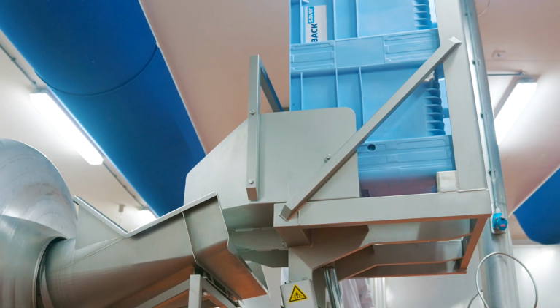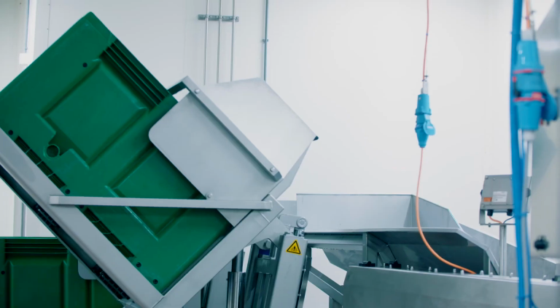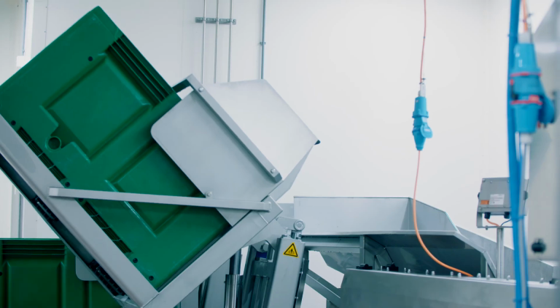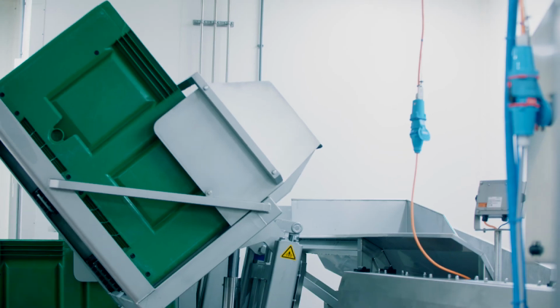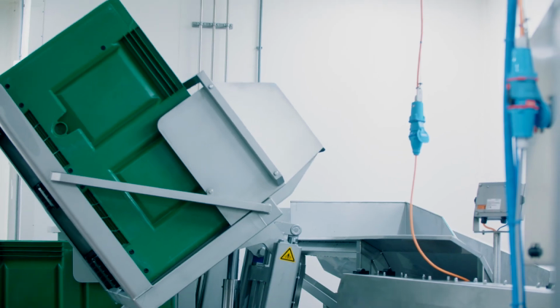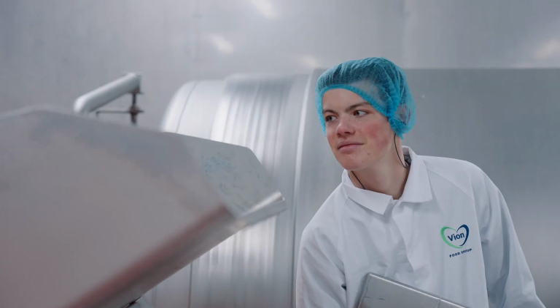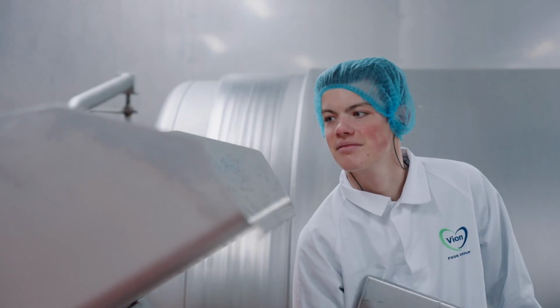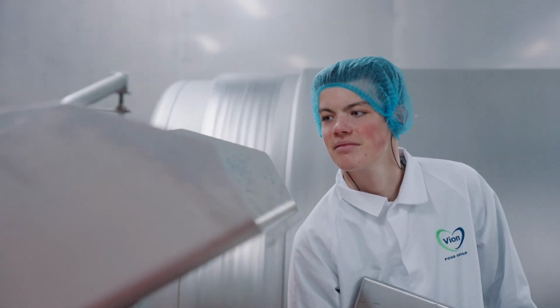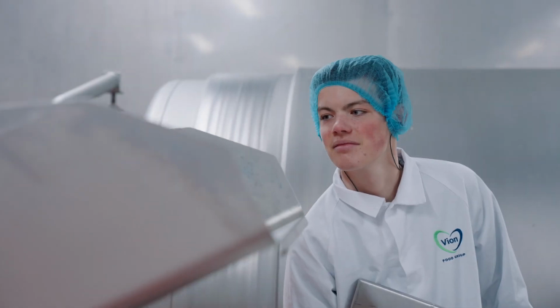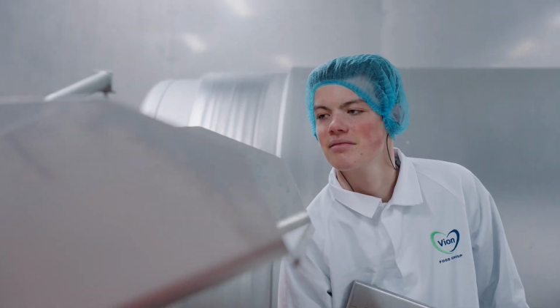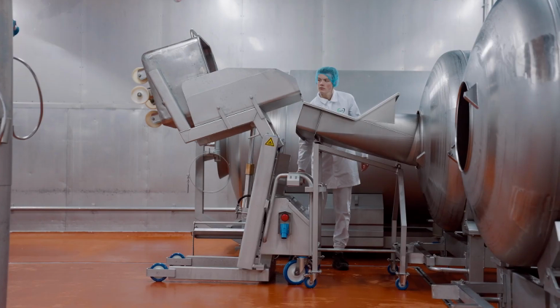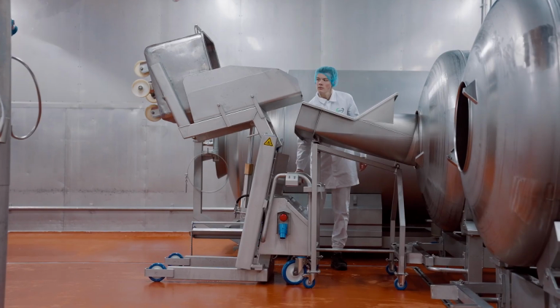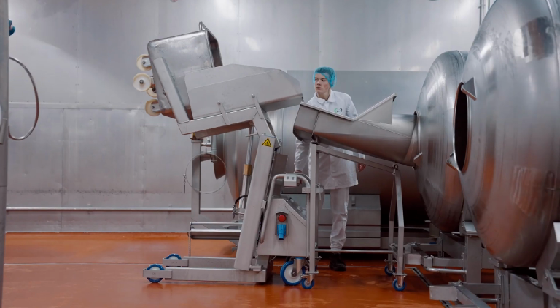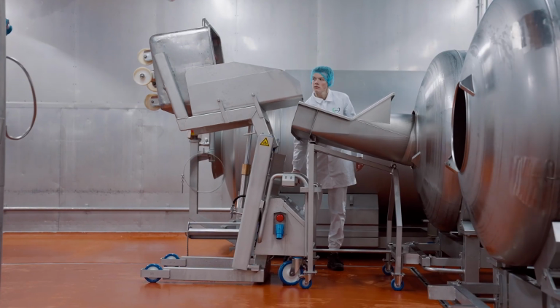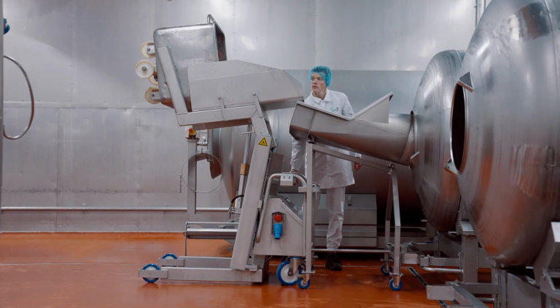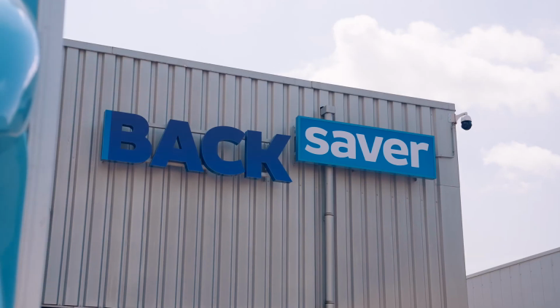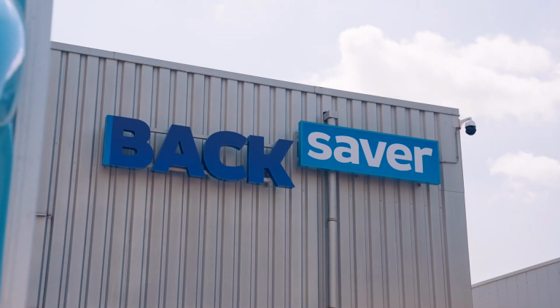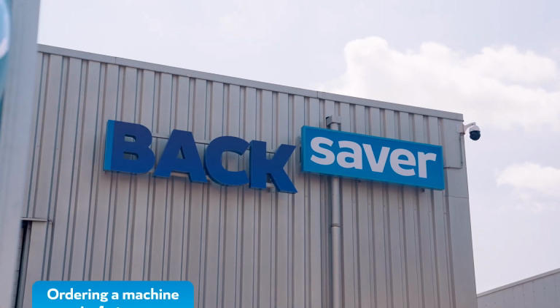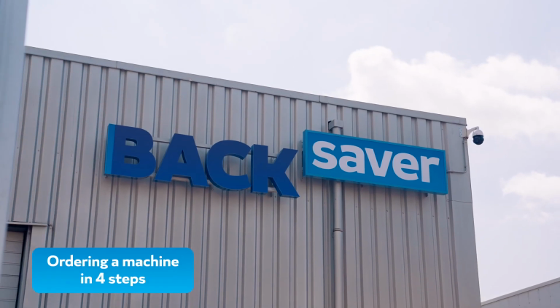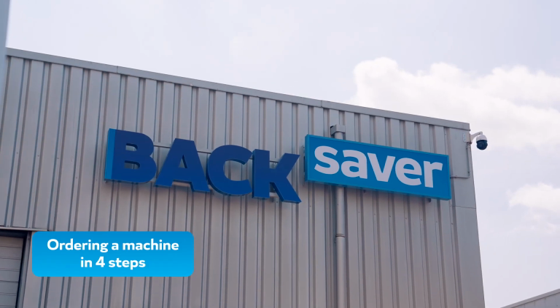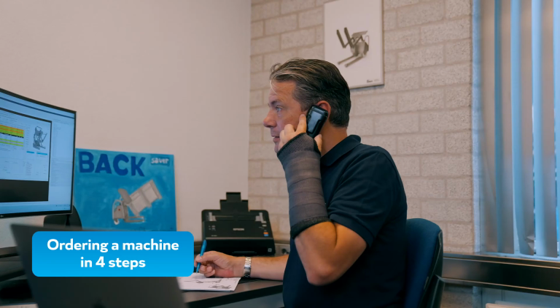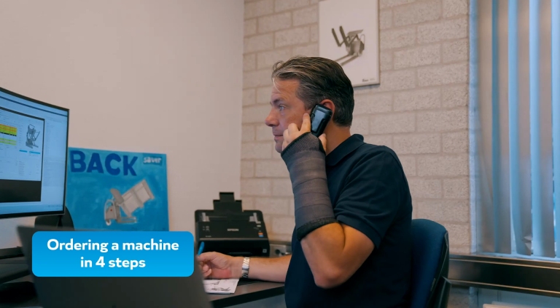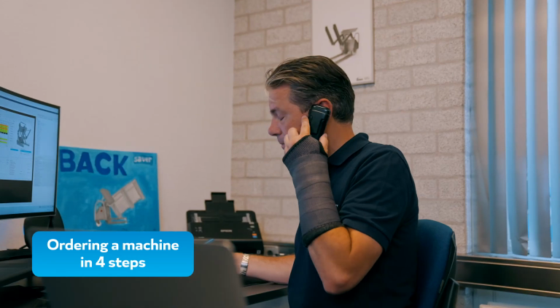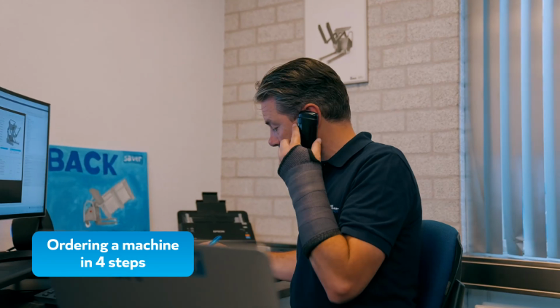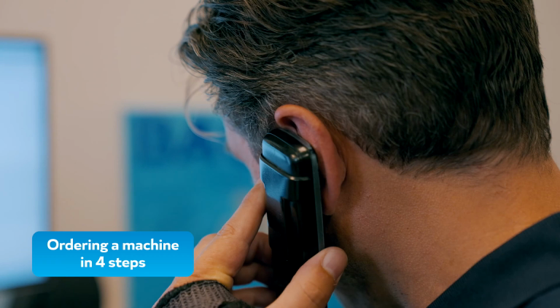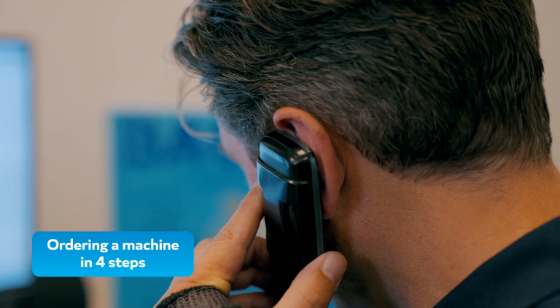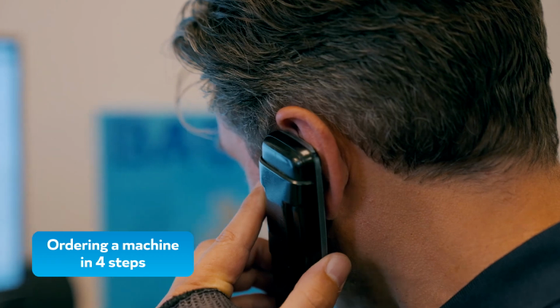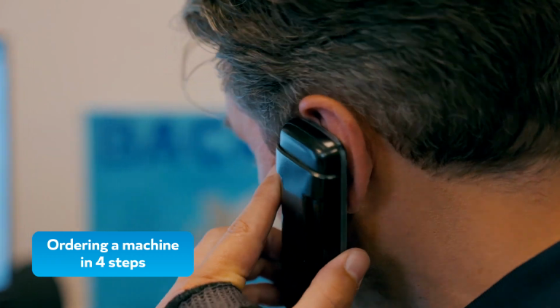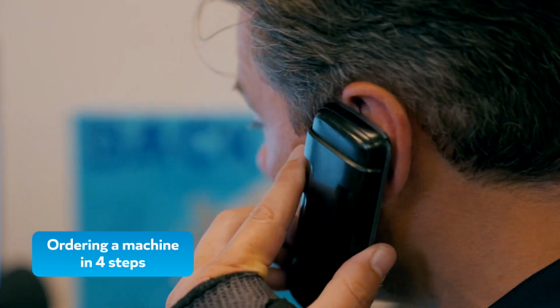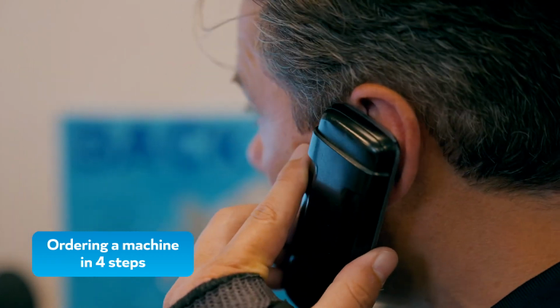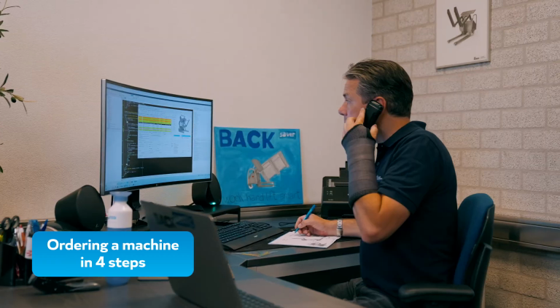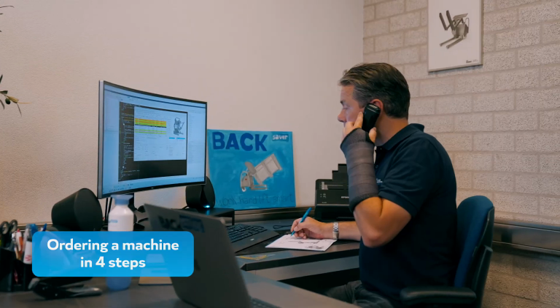This leads to happy employees and optimized production. But how does our ordering process work, from order to delivery?